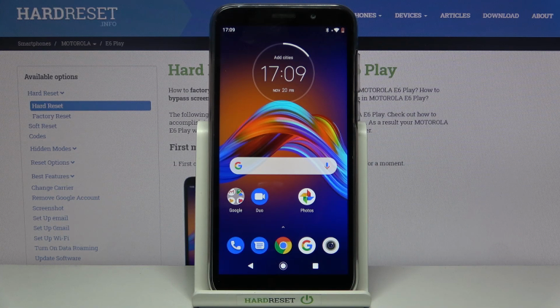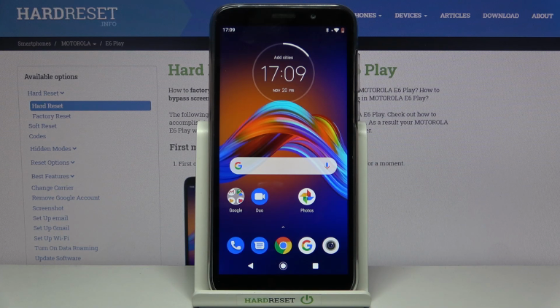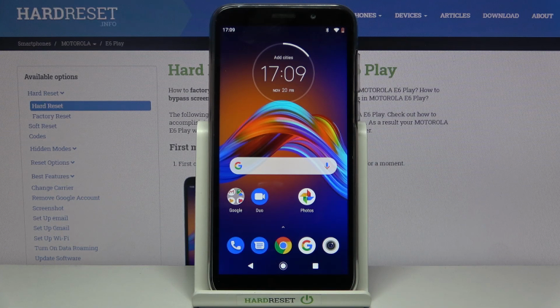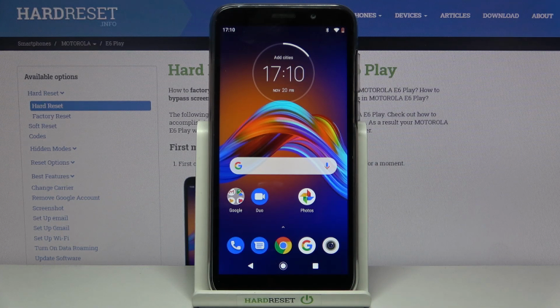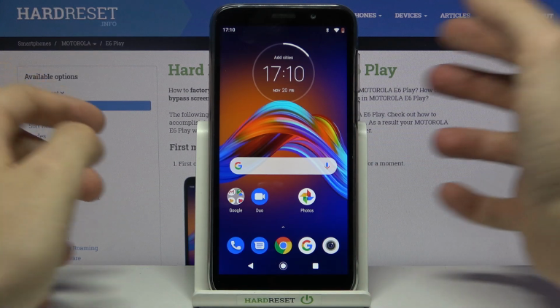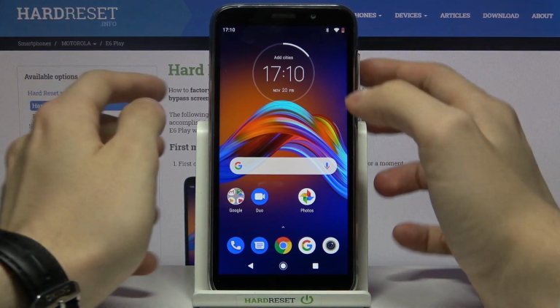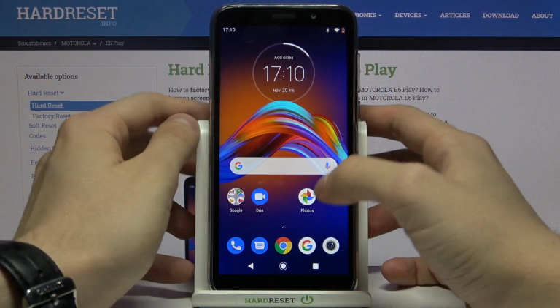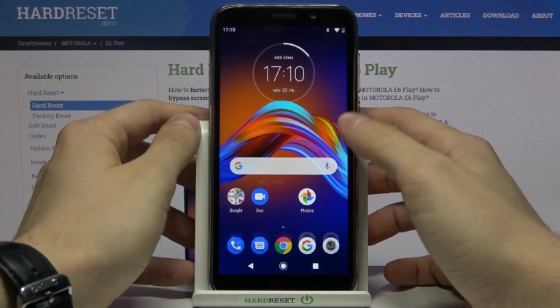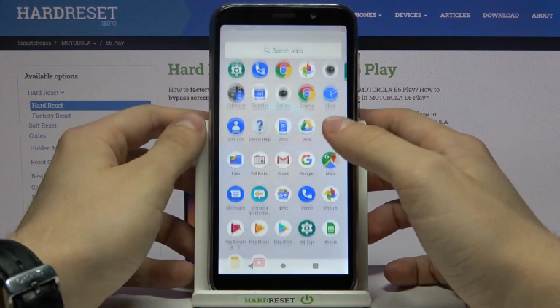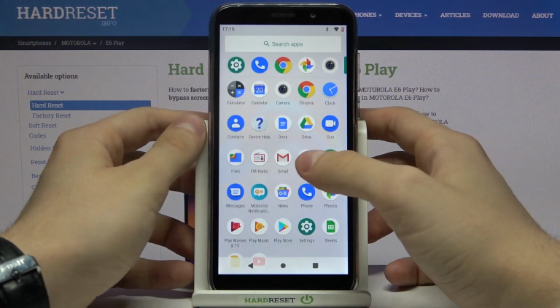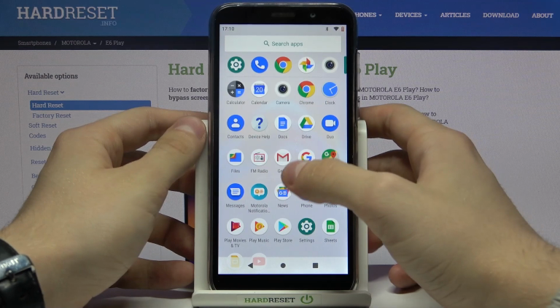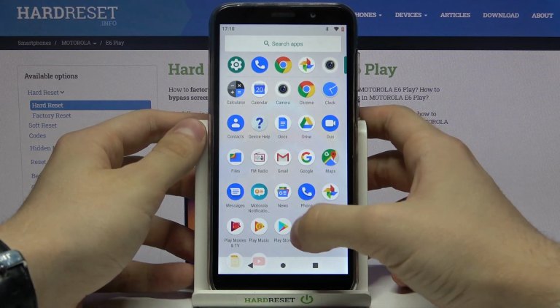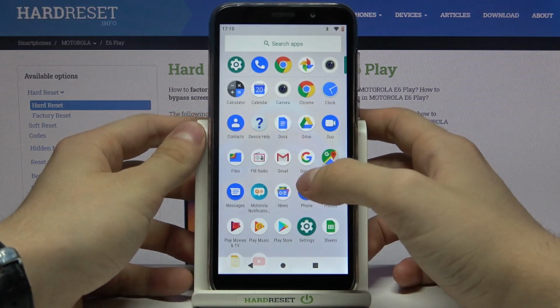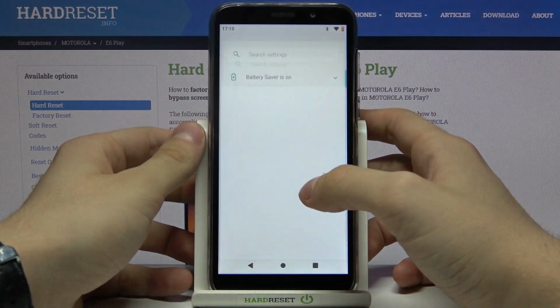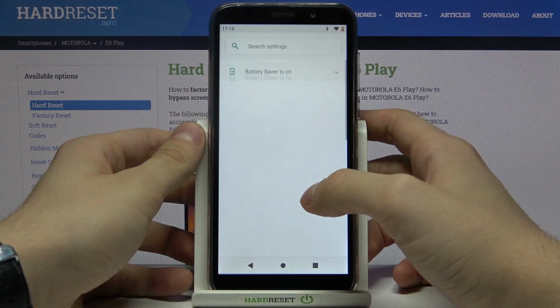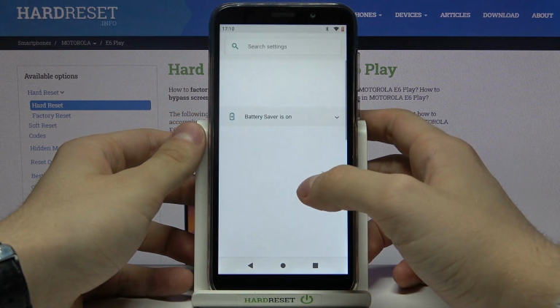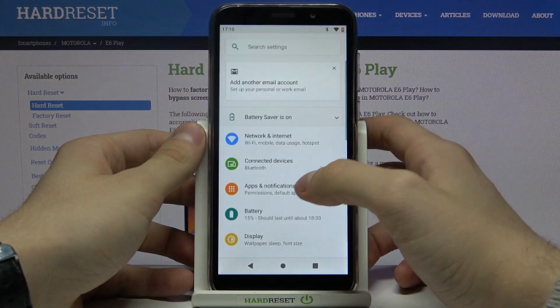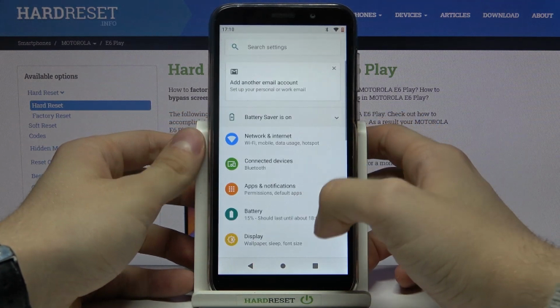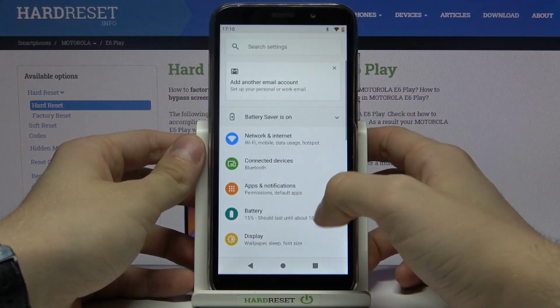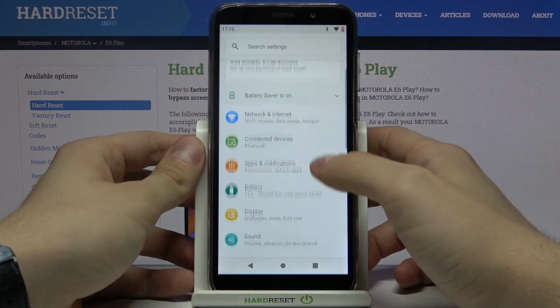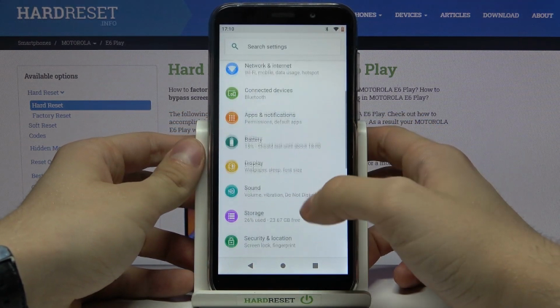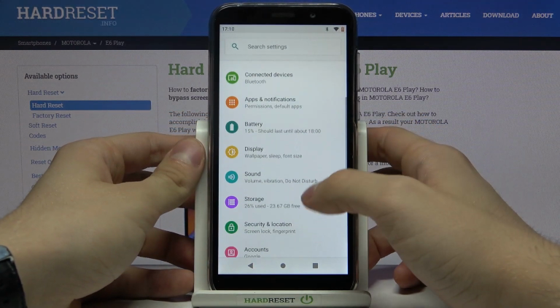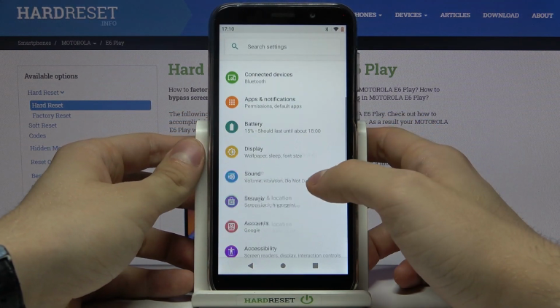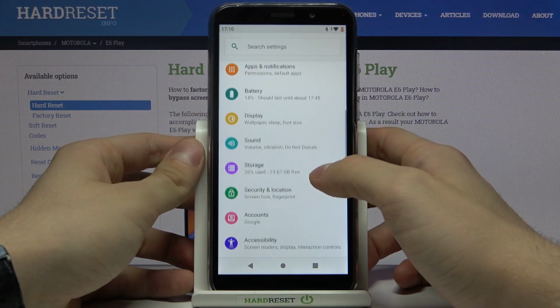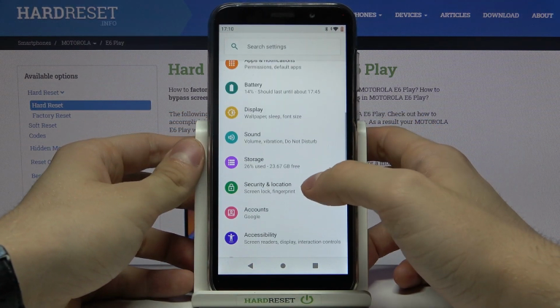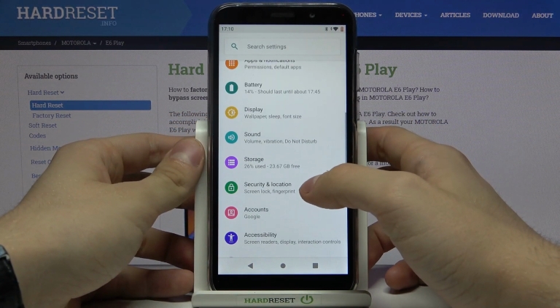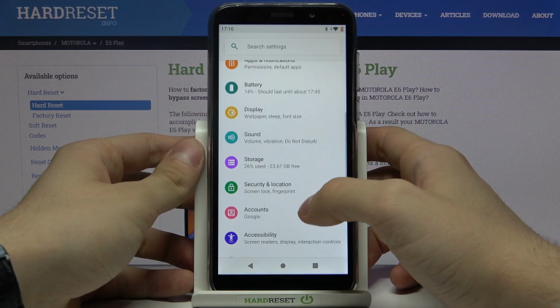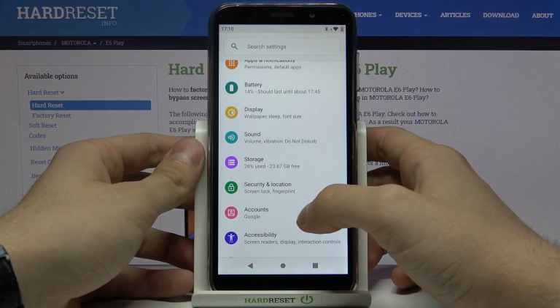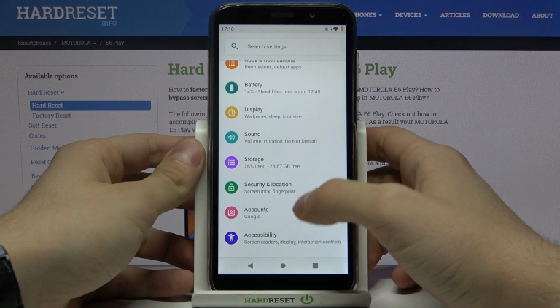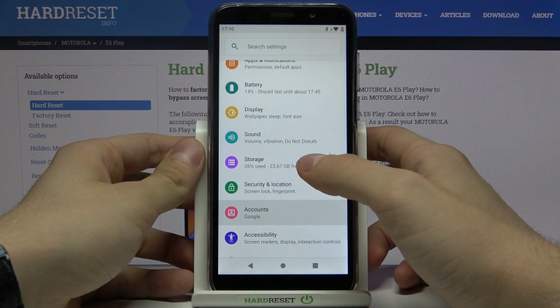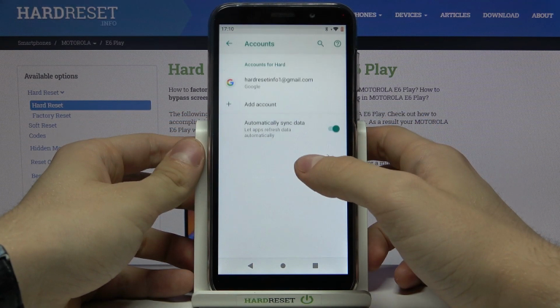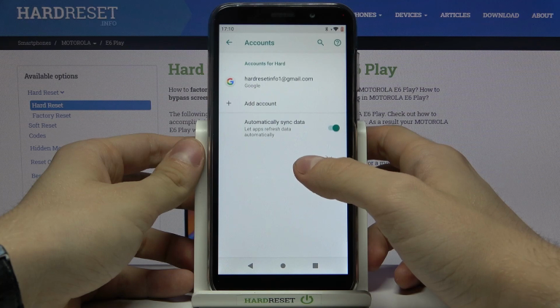So, first of all, let's go to the Settings, then Accounts.